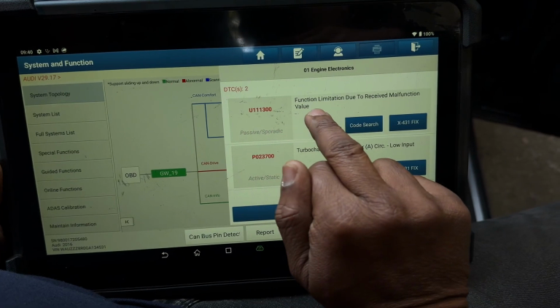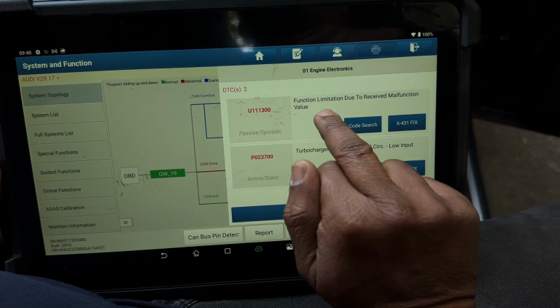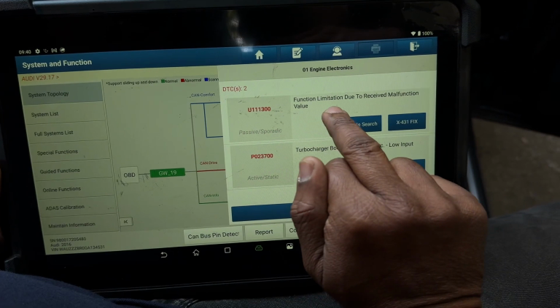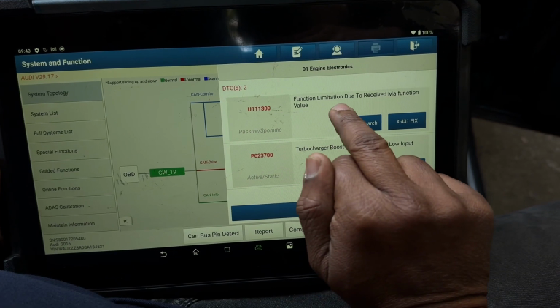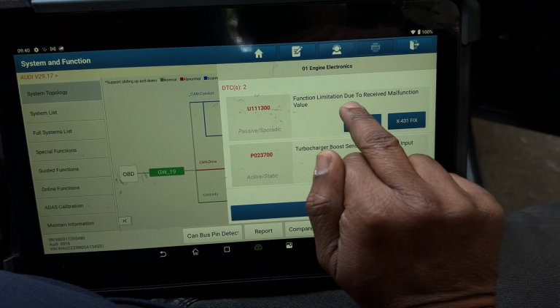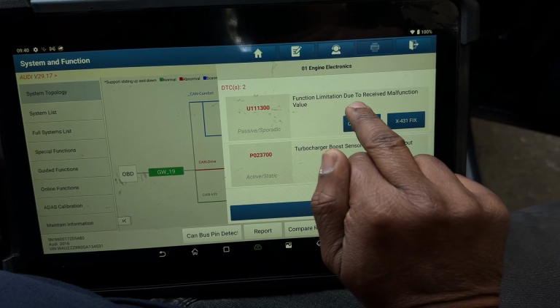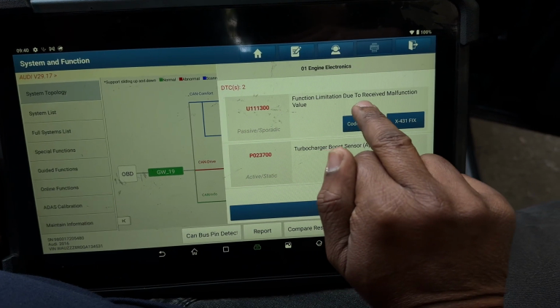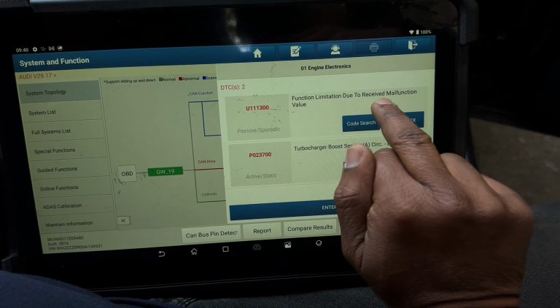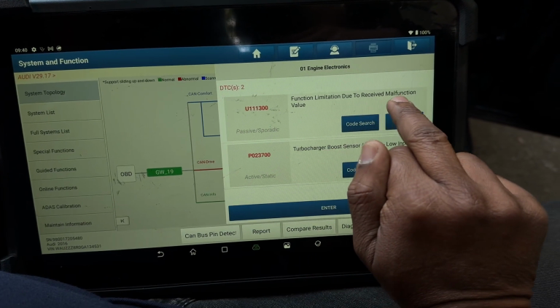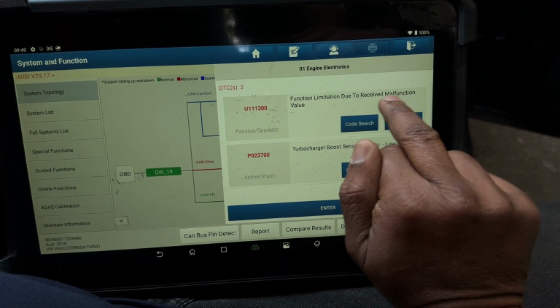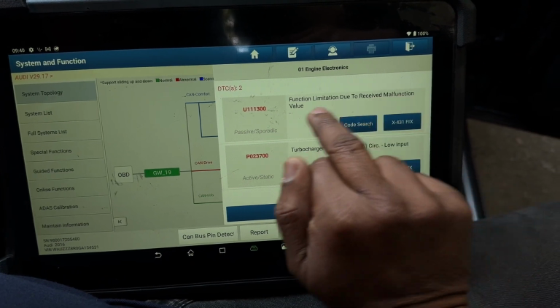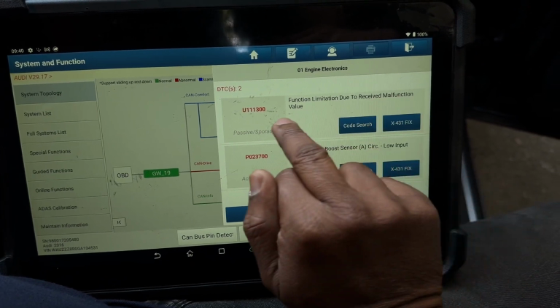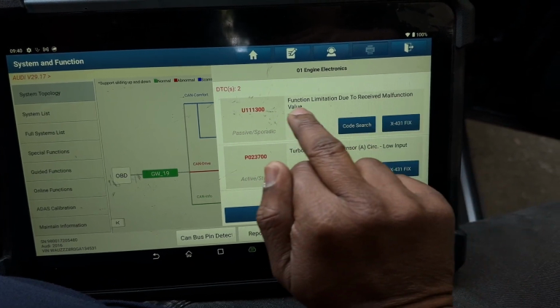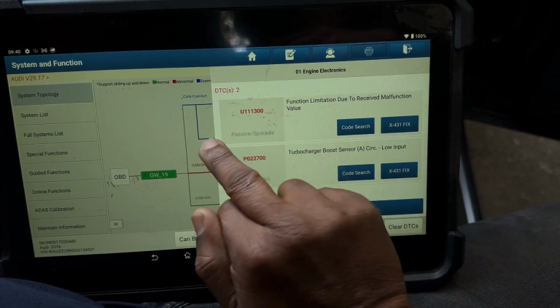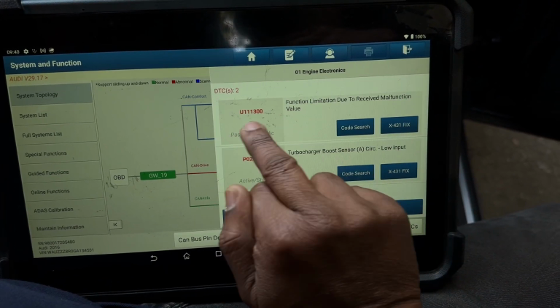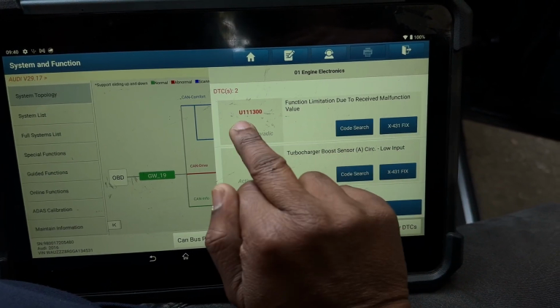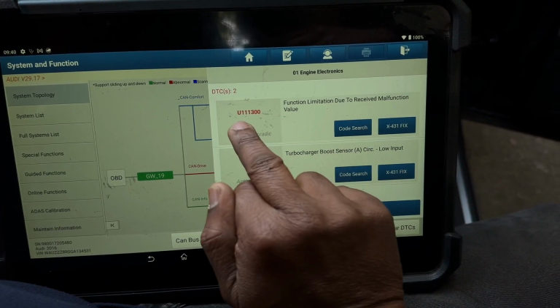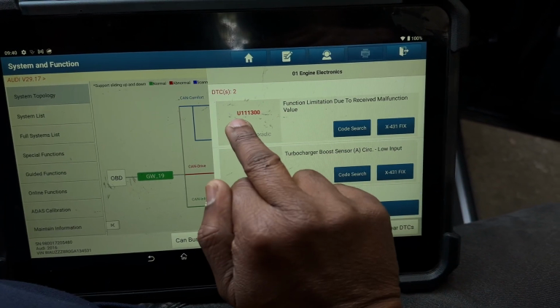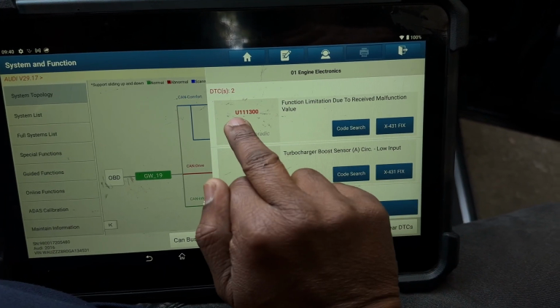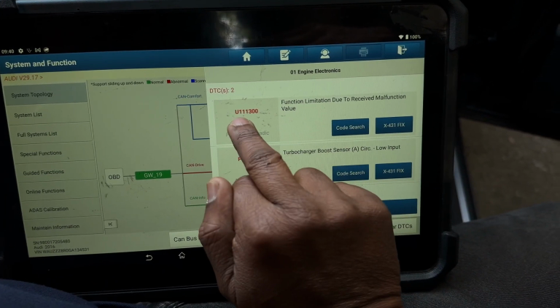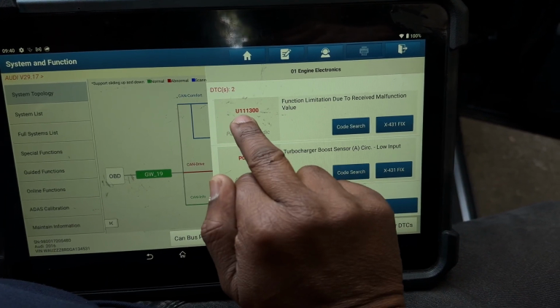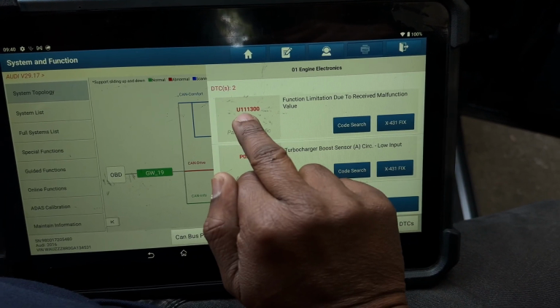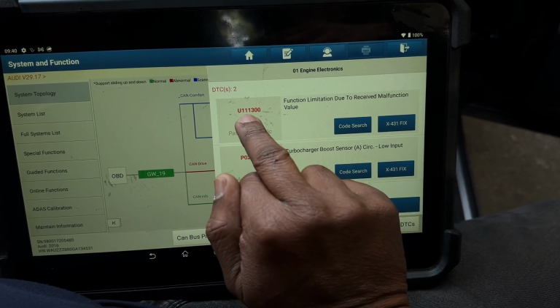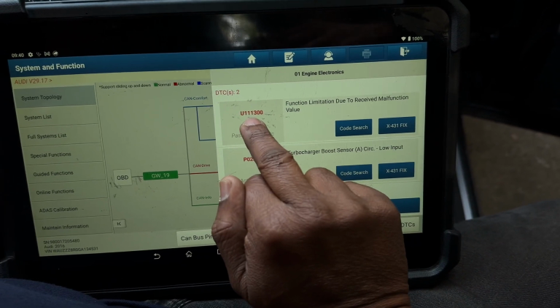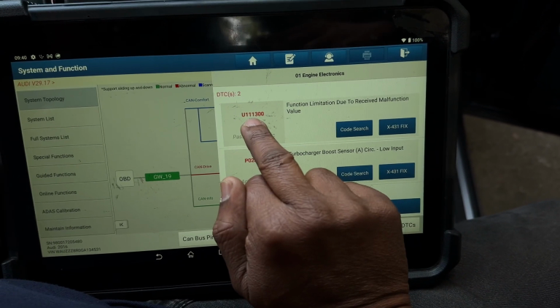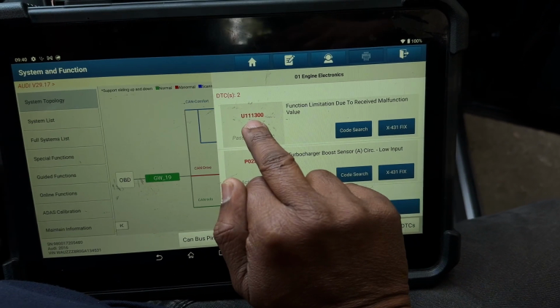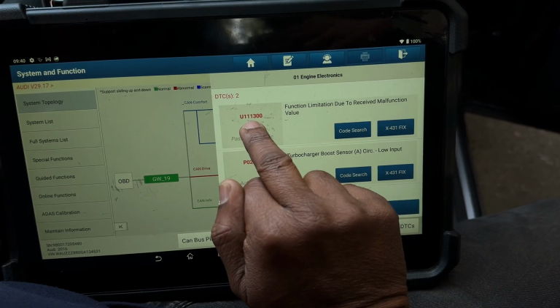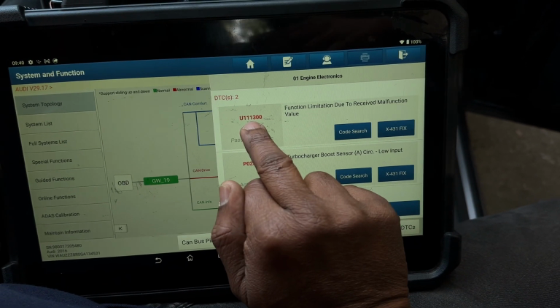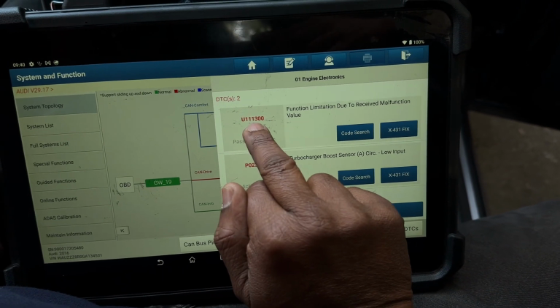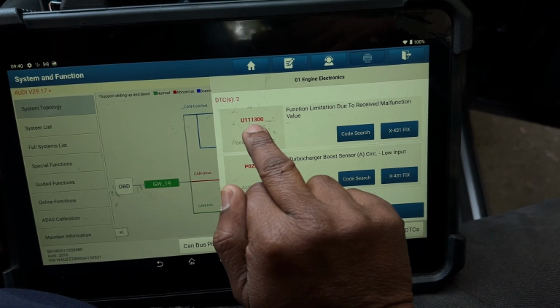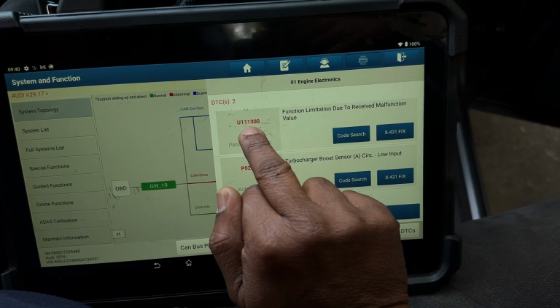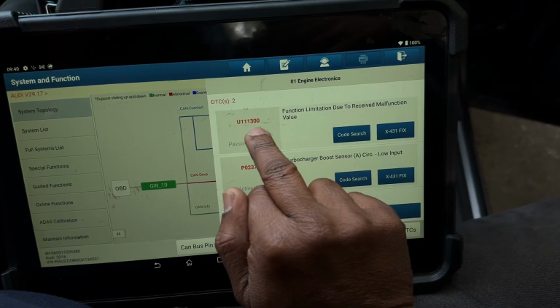Function limitation due to receive — same, function limitation due to active.